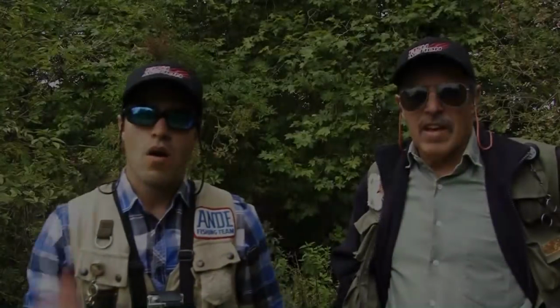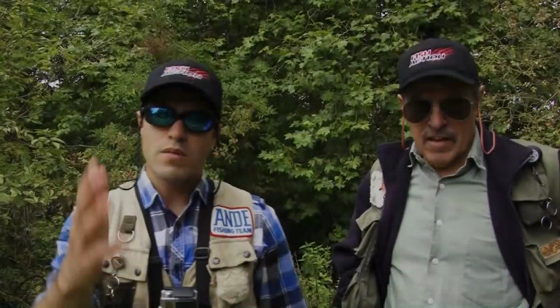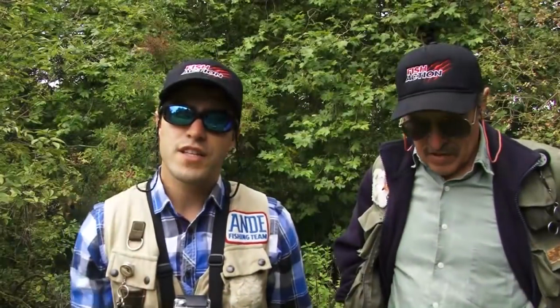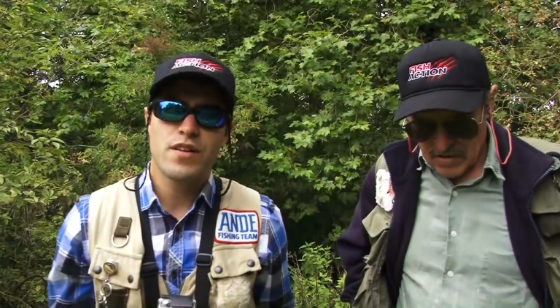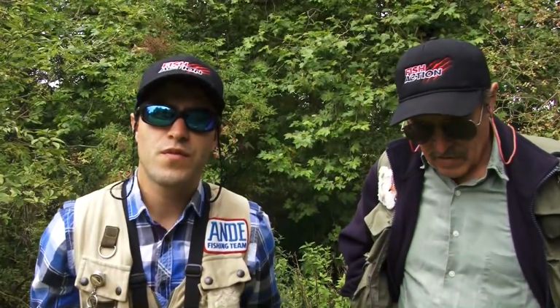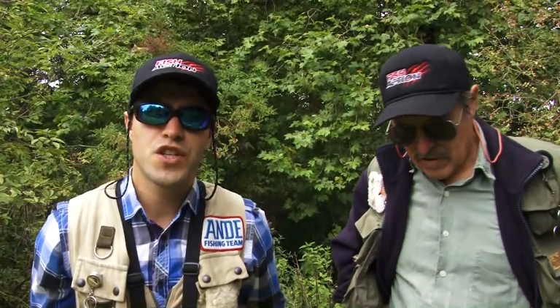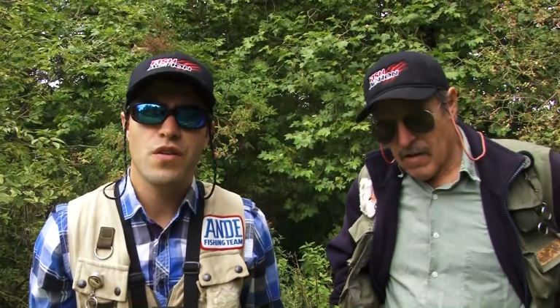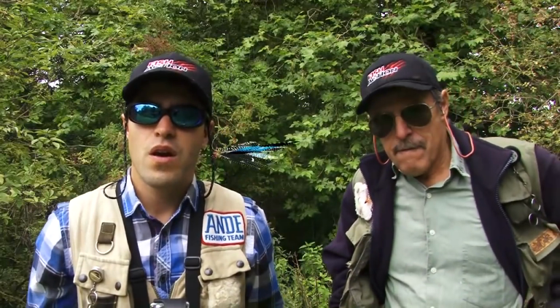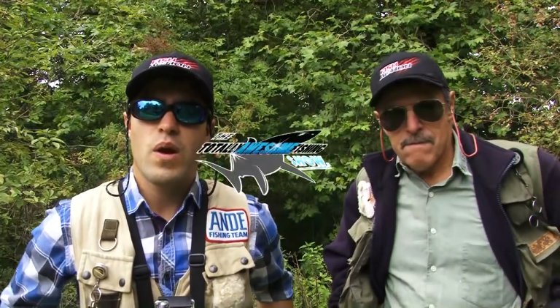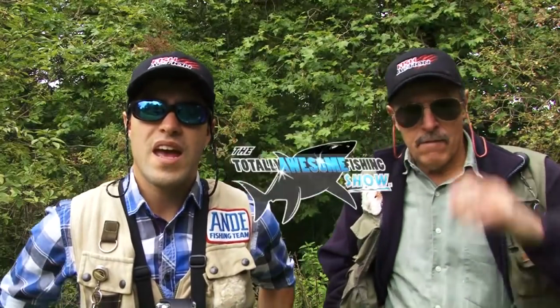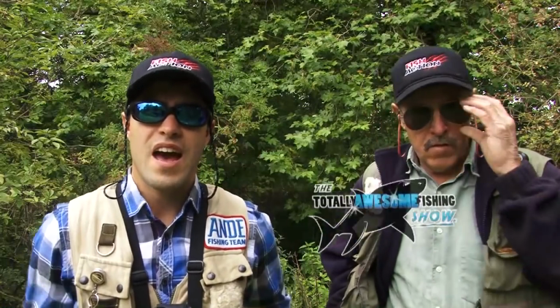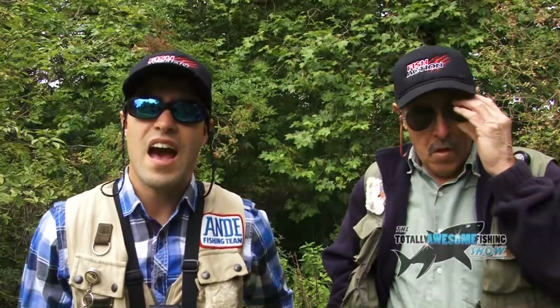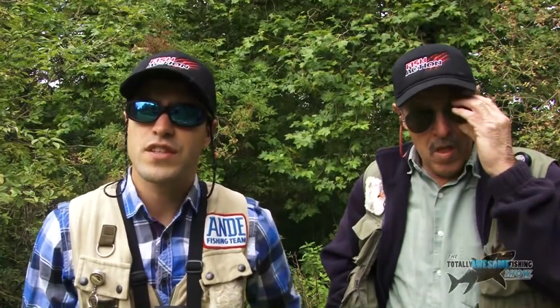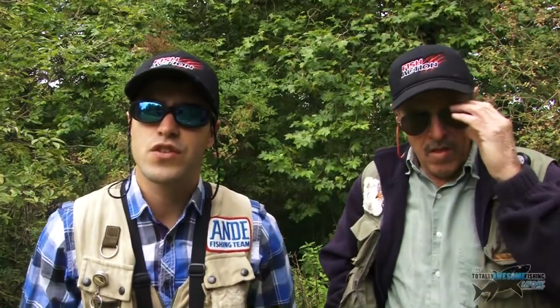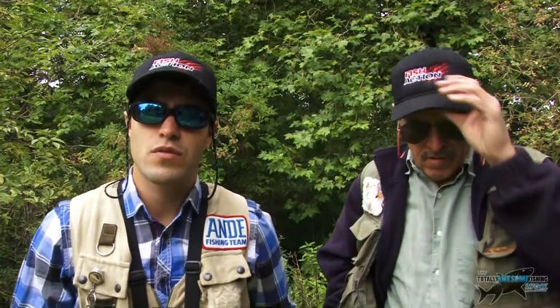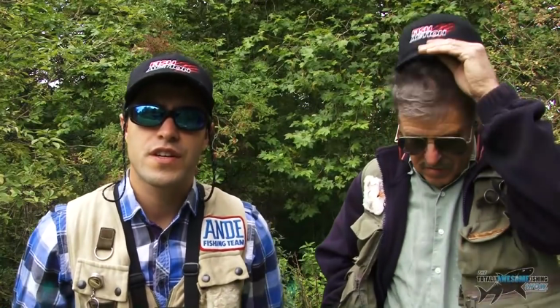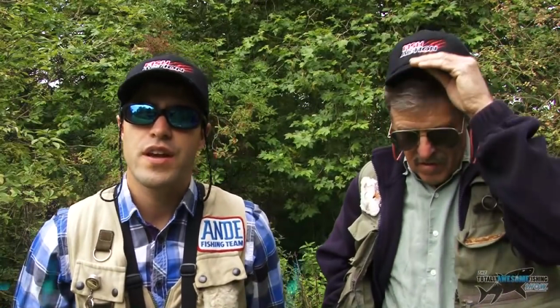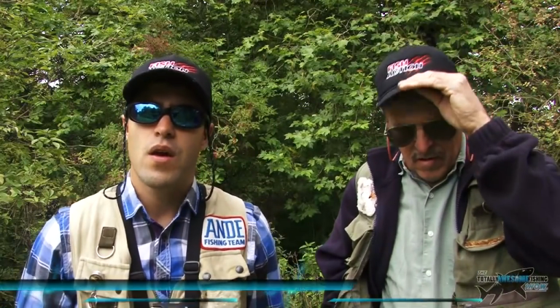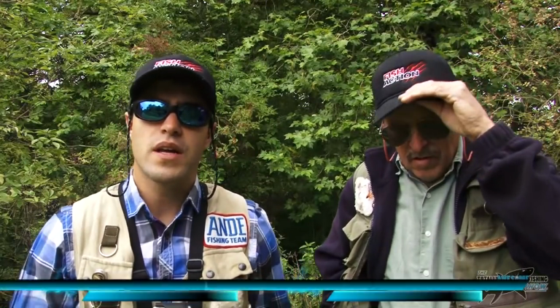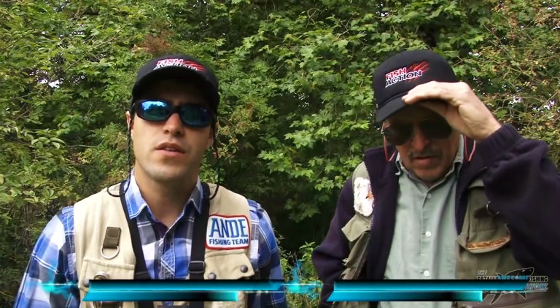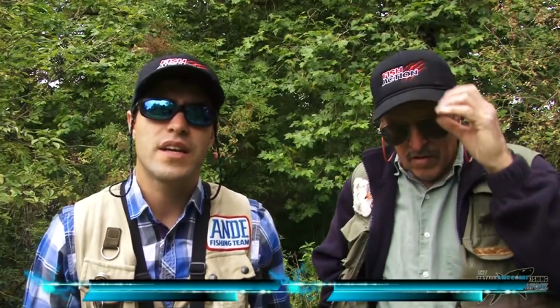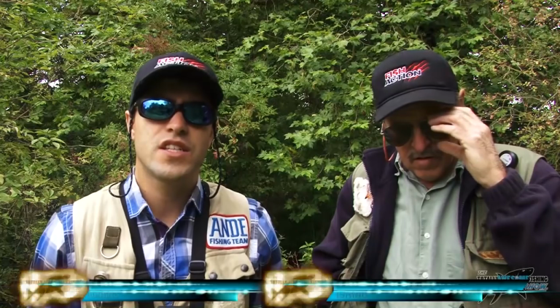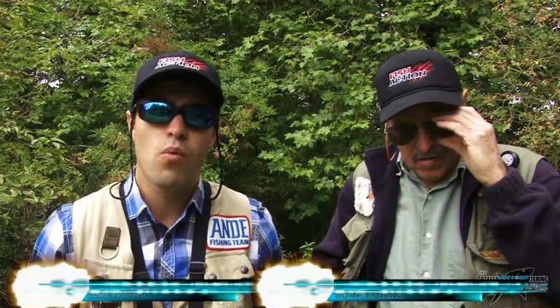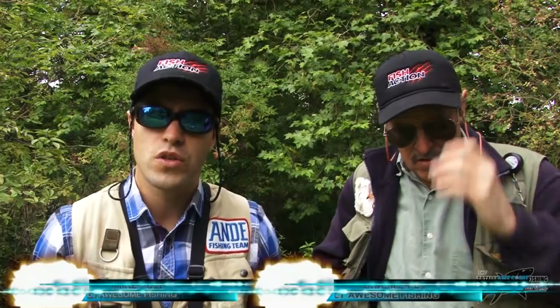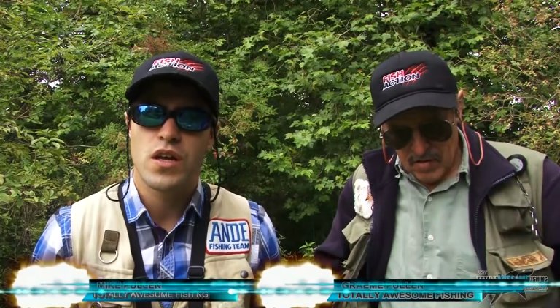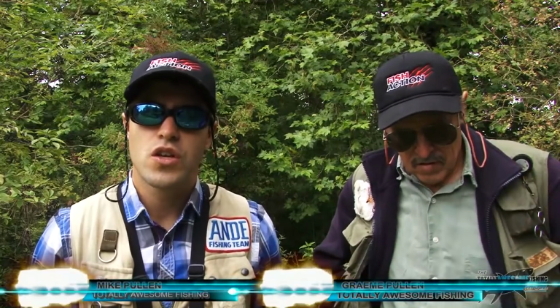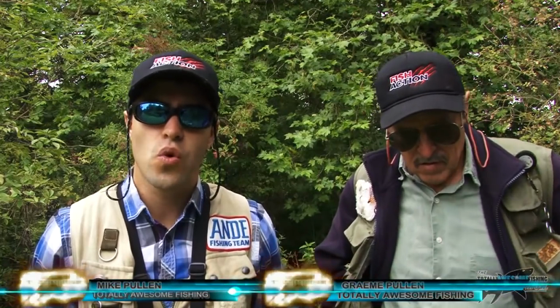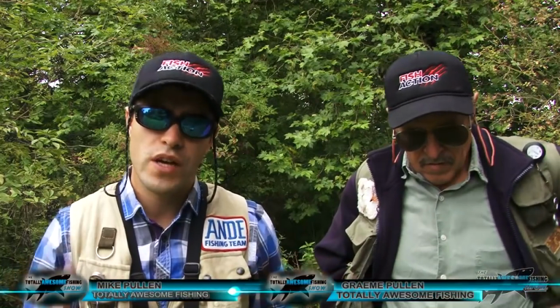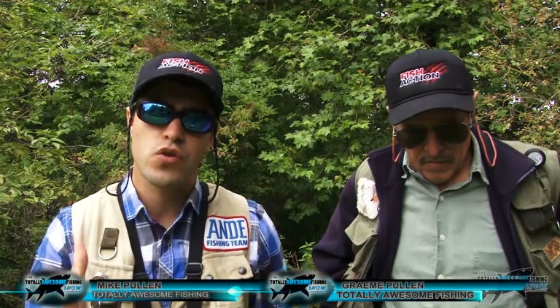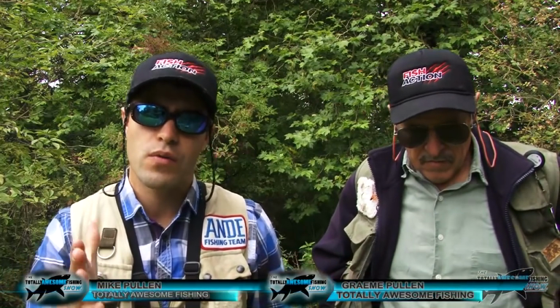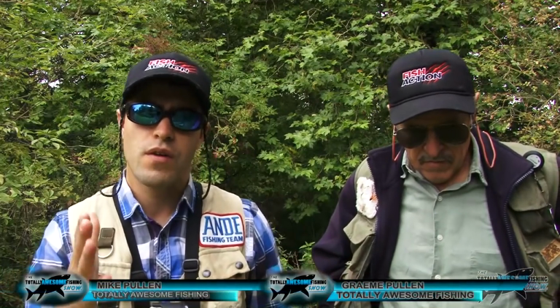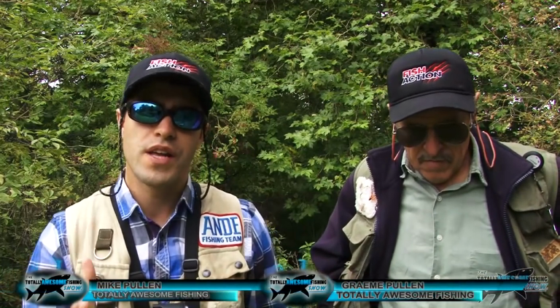Welcome to the Totally Awesome Fishing Show. Today we're here at Avington Trout Fishery and we're going to do a stillwater stalking trout video.